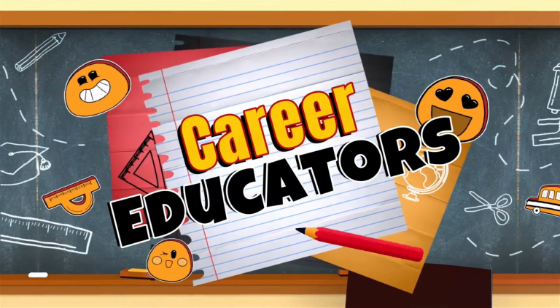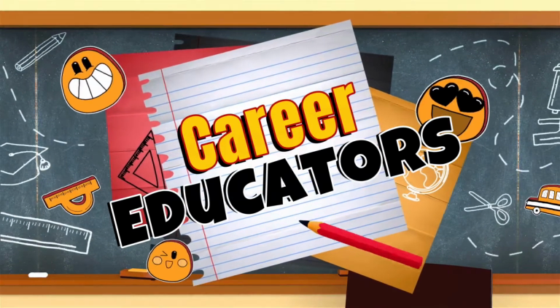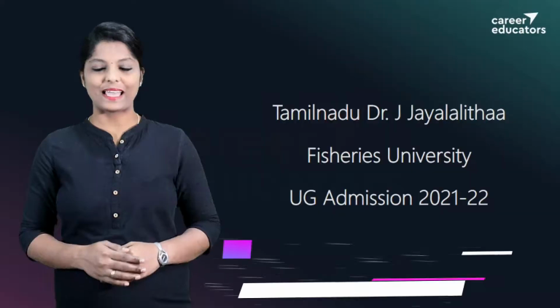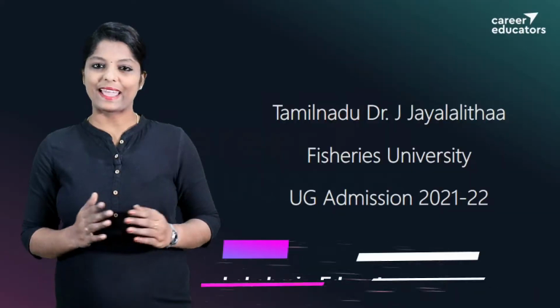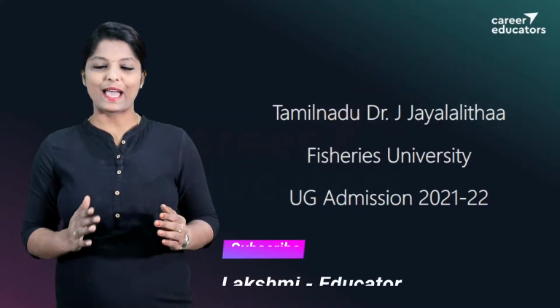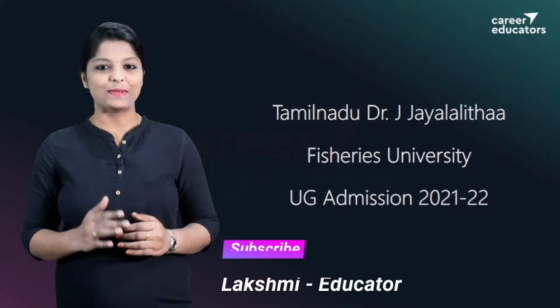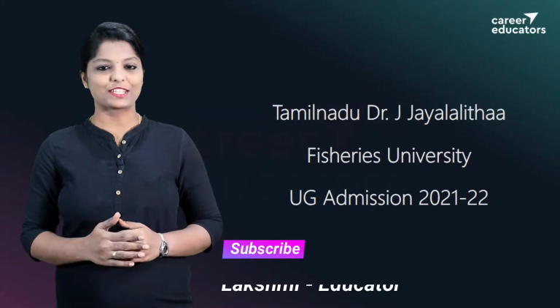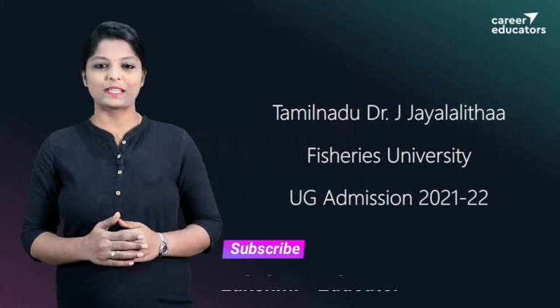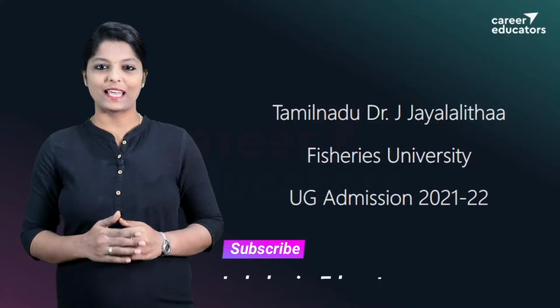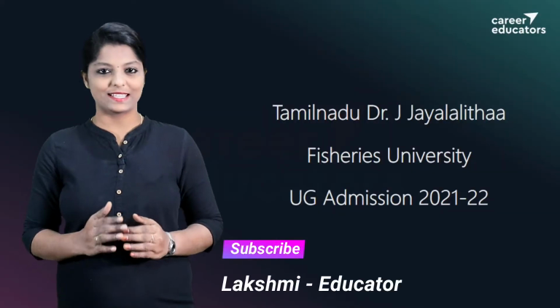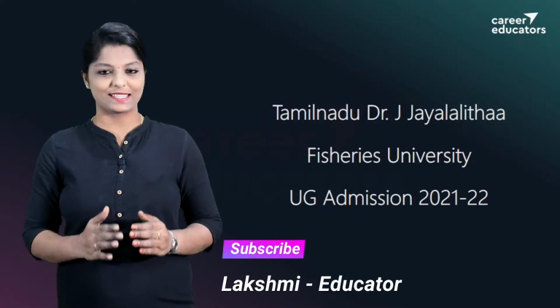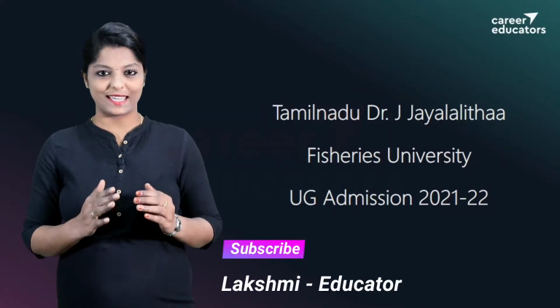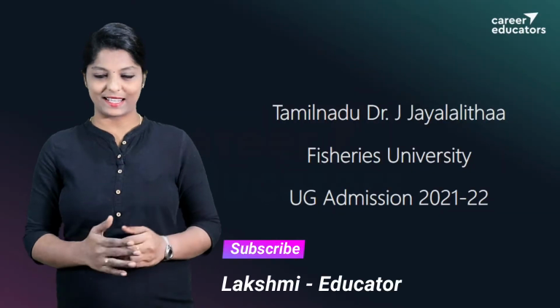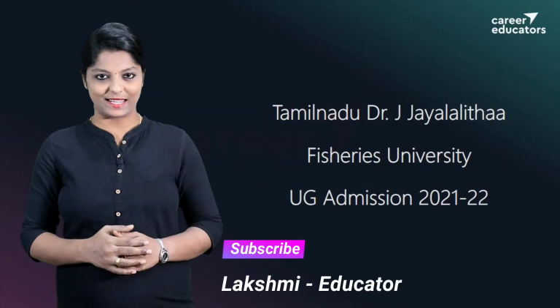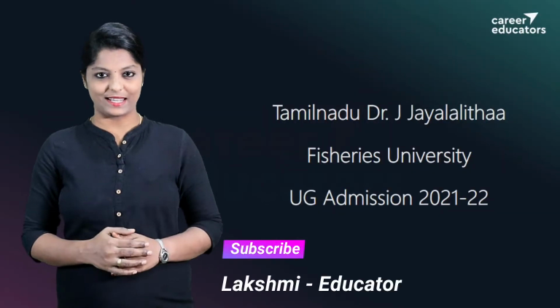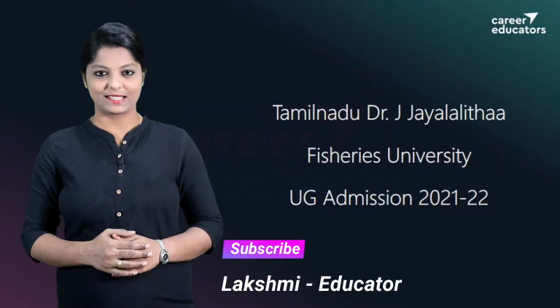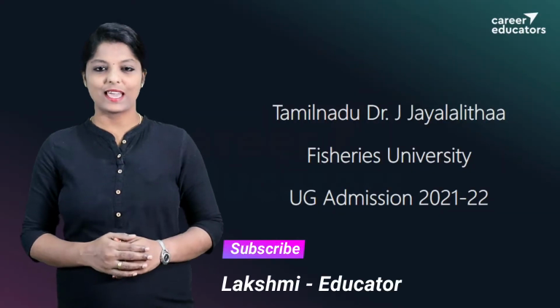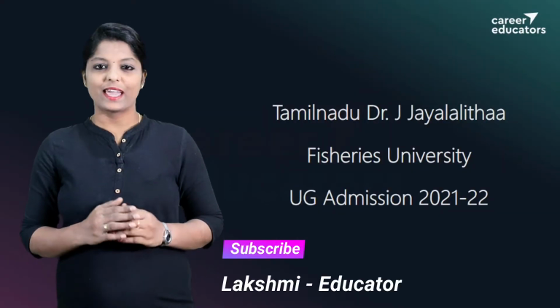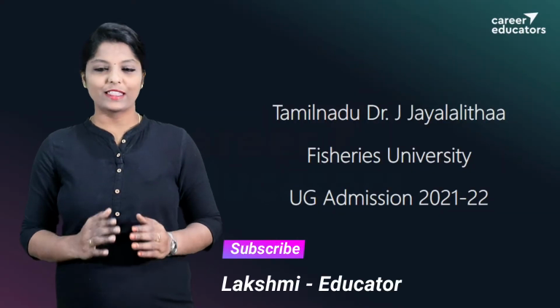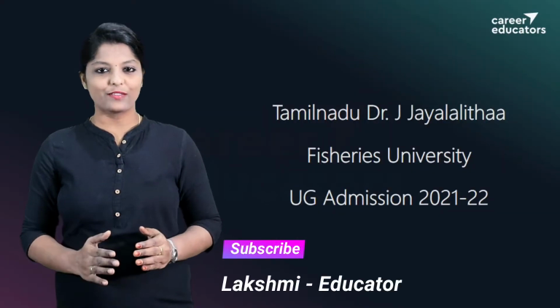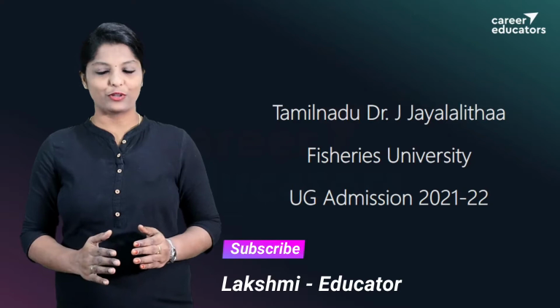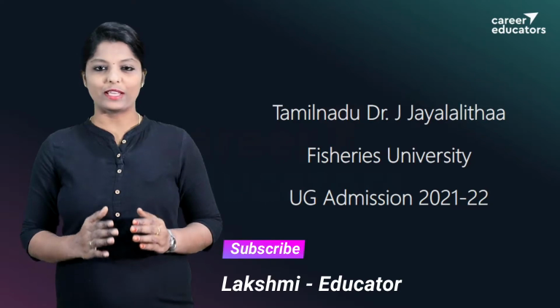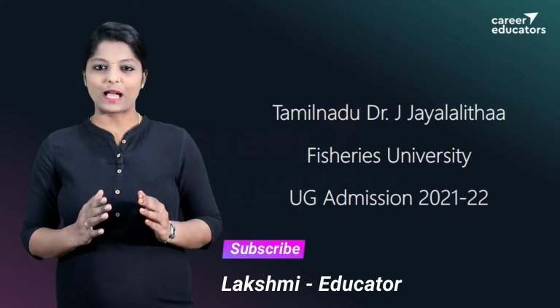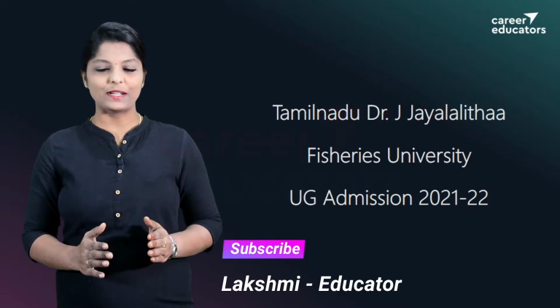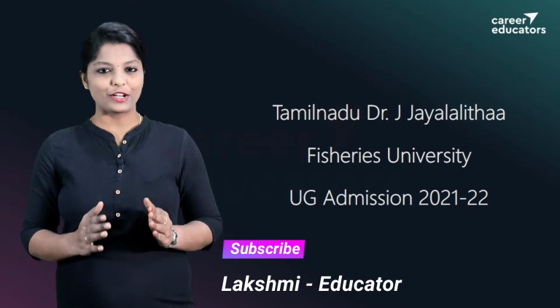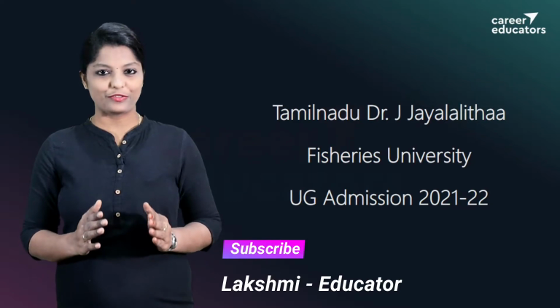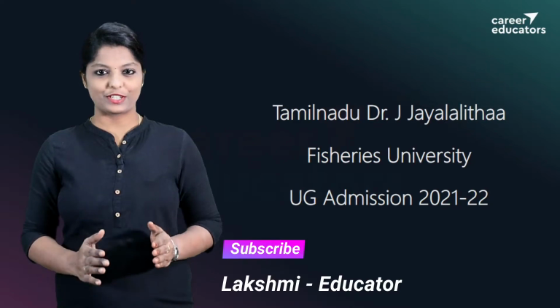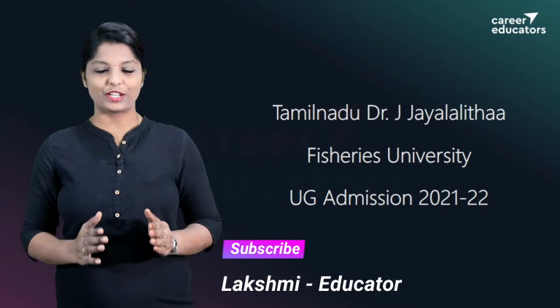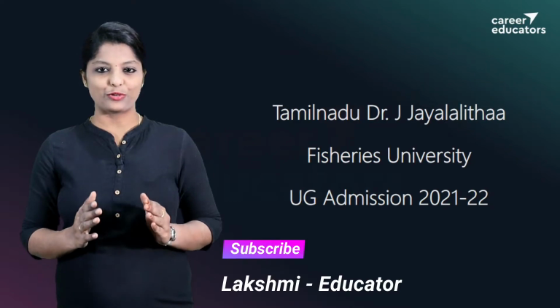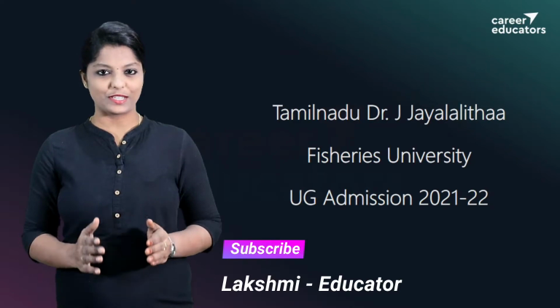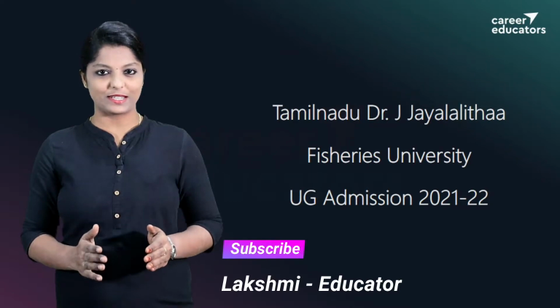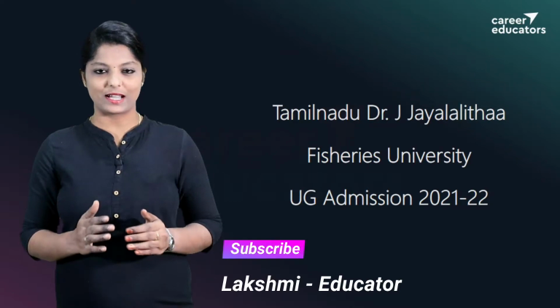Hi, I am Lakshmi and this is Career Educators. In this video, let's talk about the application procedure for Tamil Nadu Fishery University.